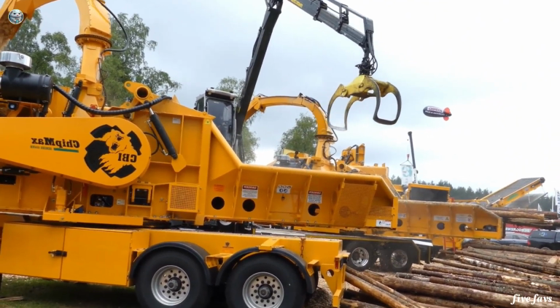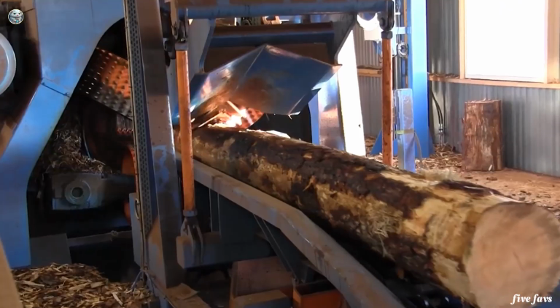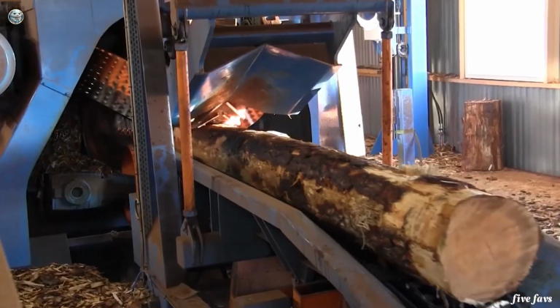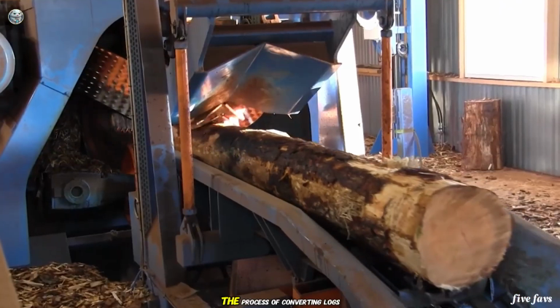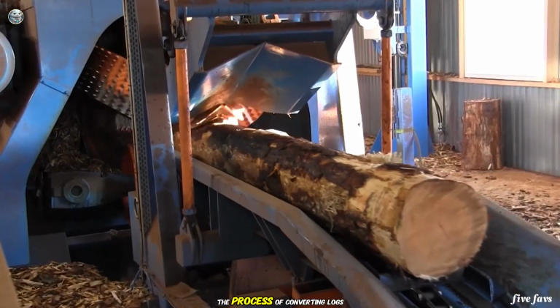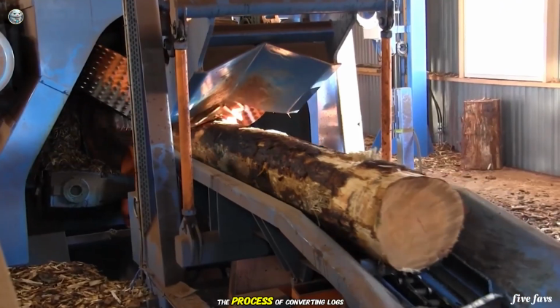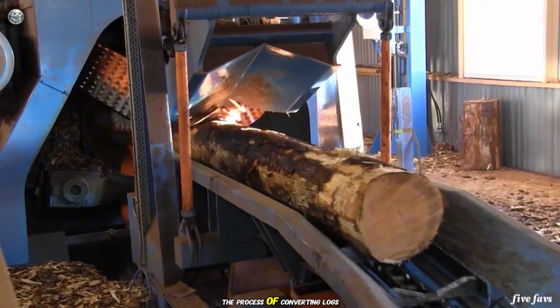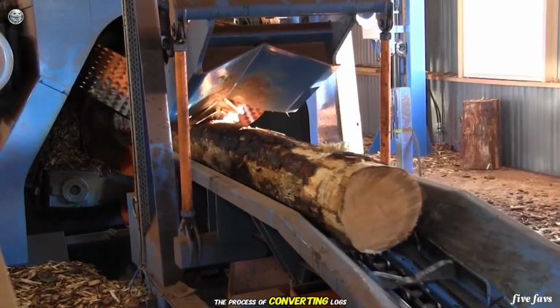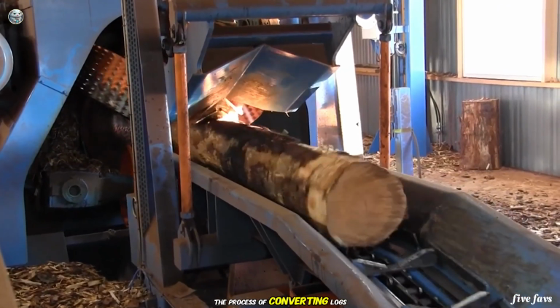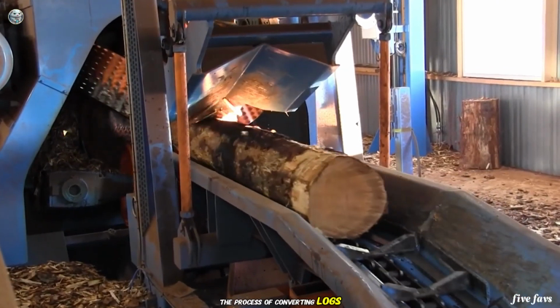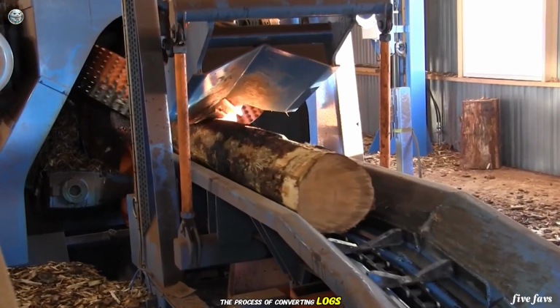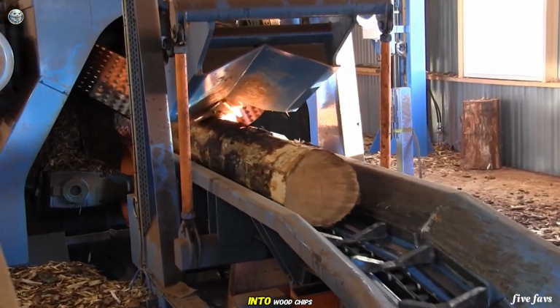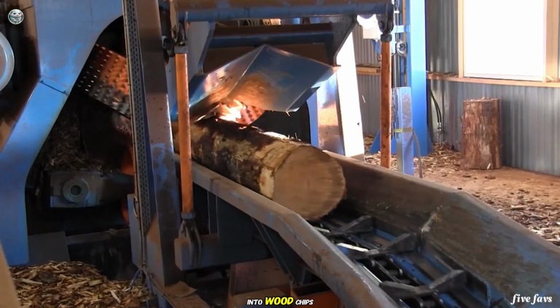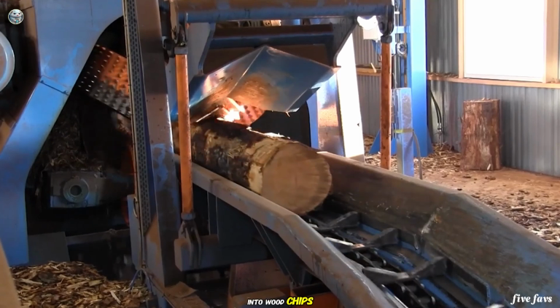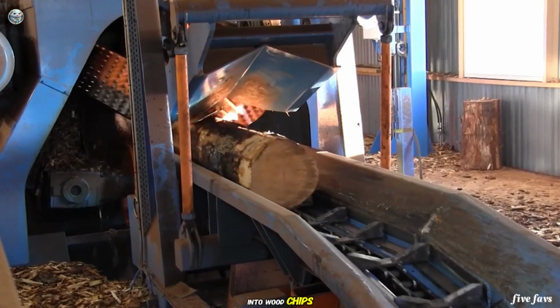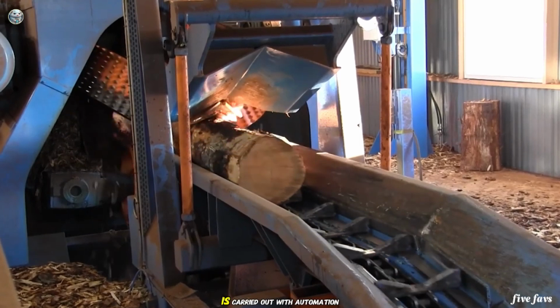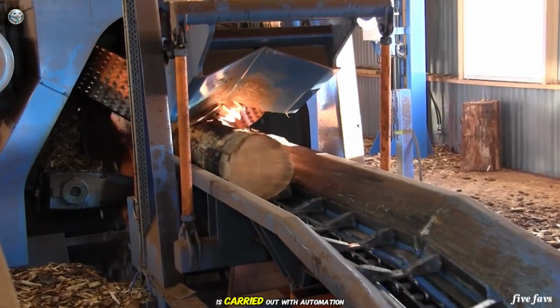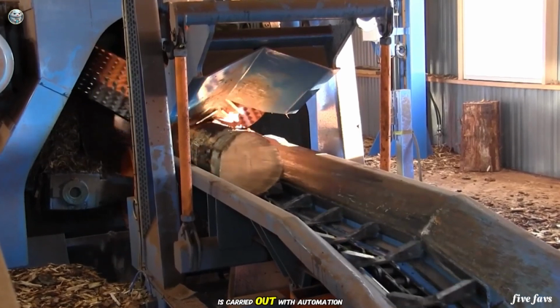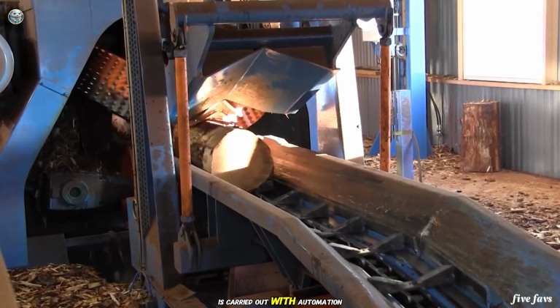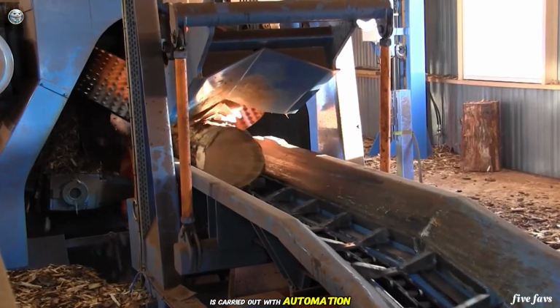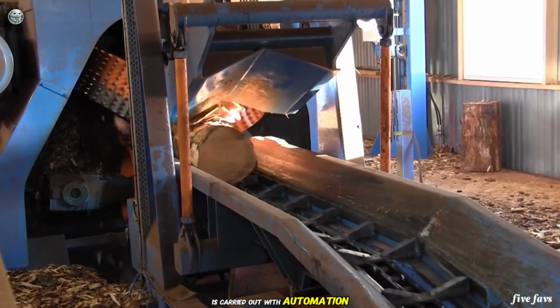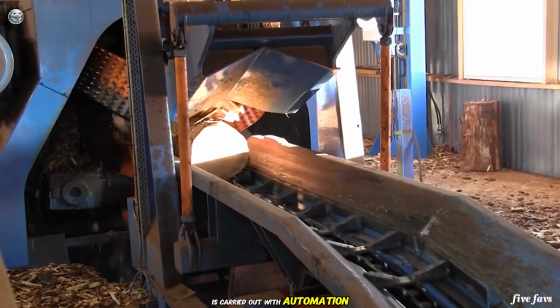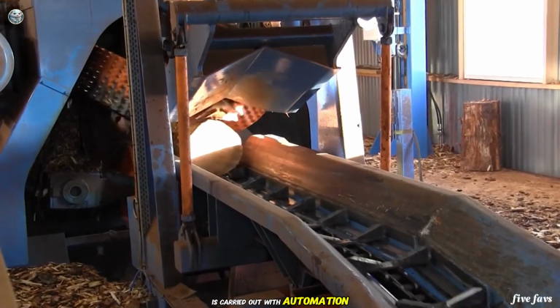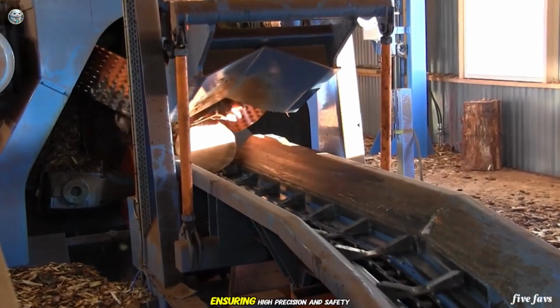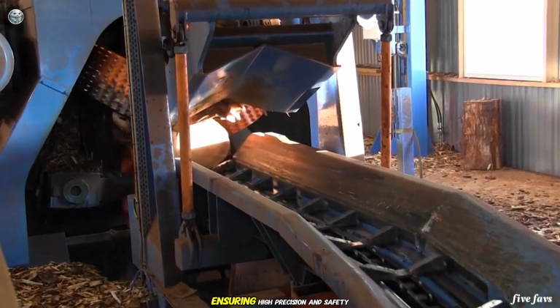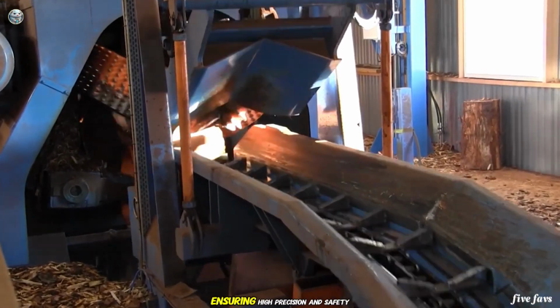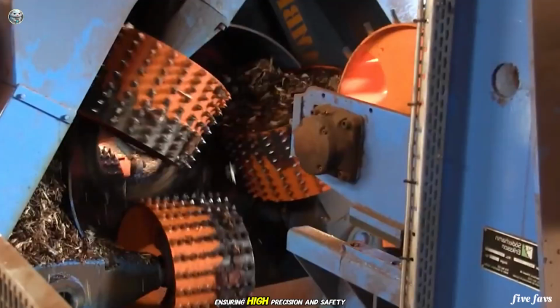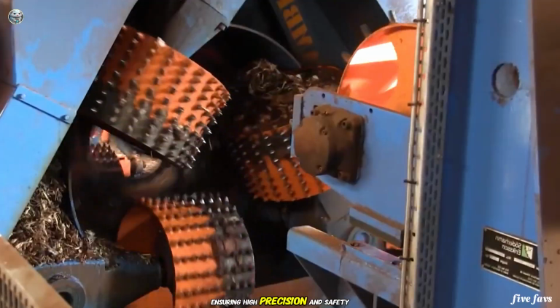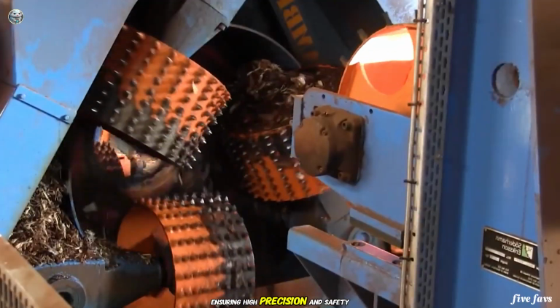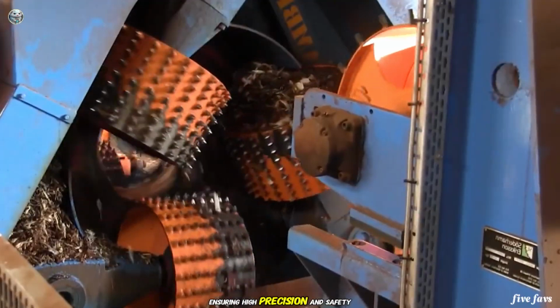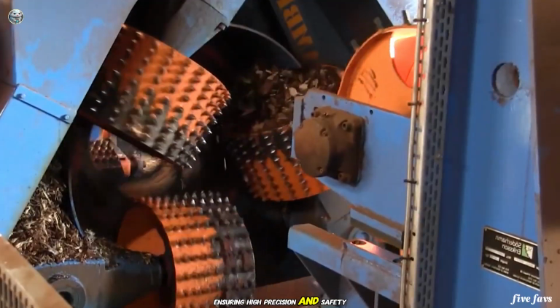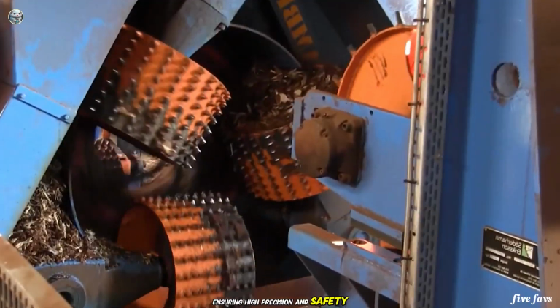The process of converting logs into wood chips is carried out with automation, ensuring high precision and safety.